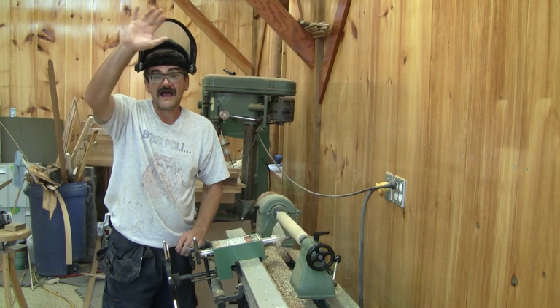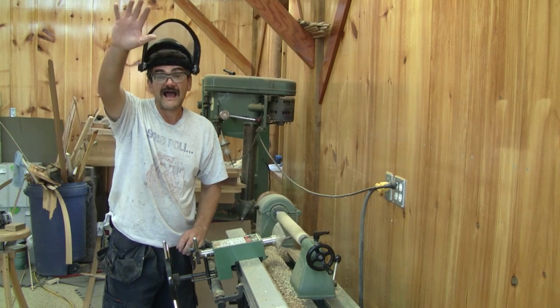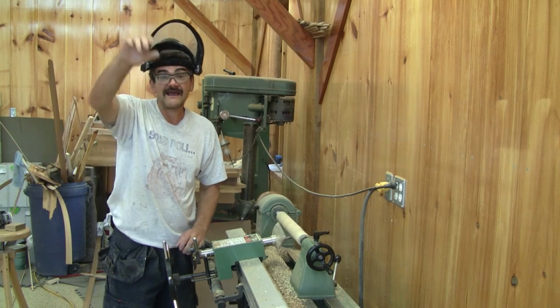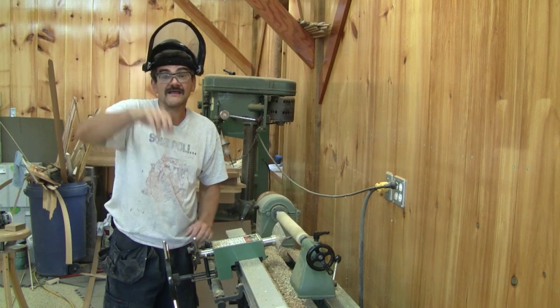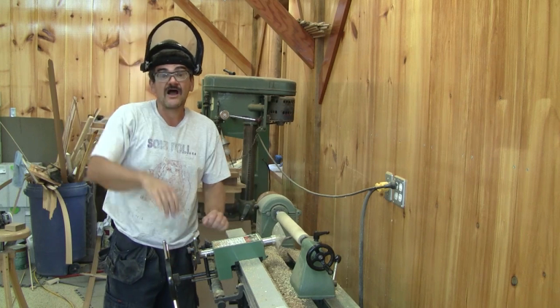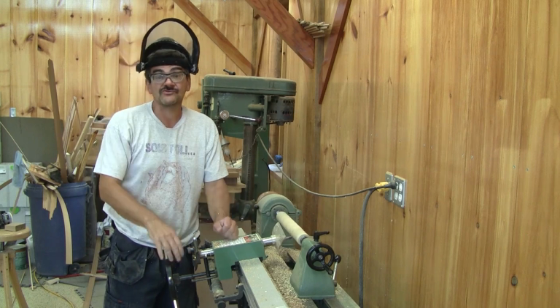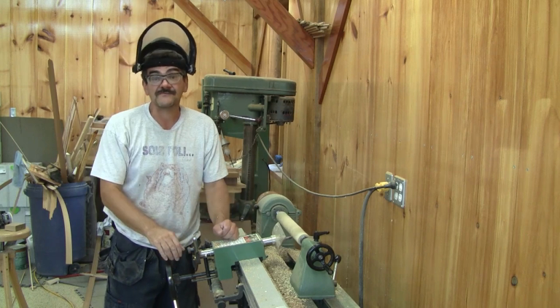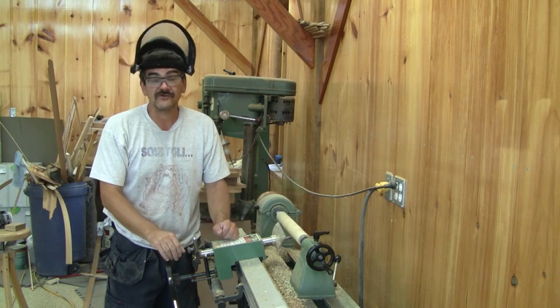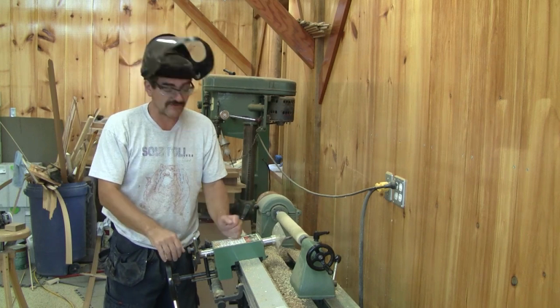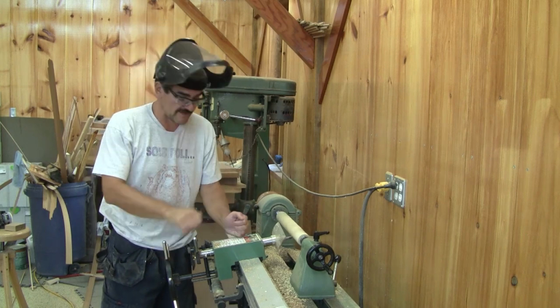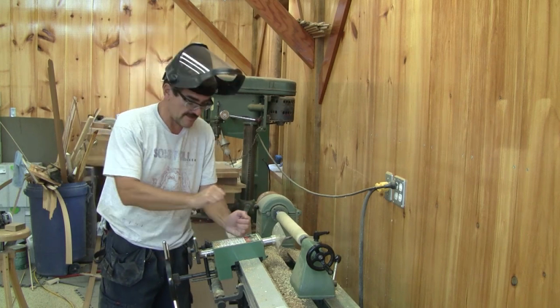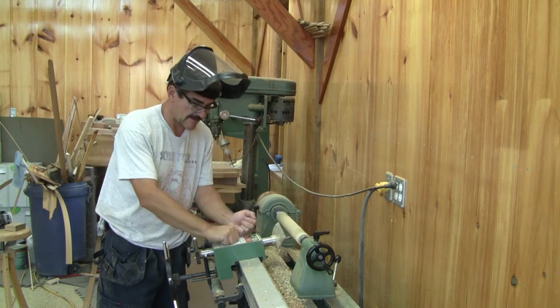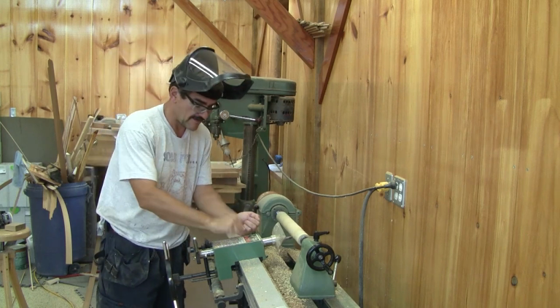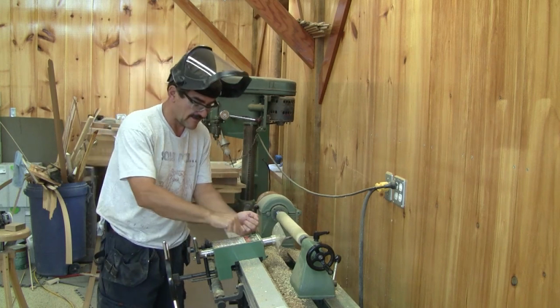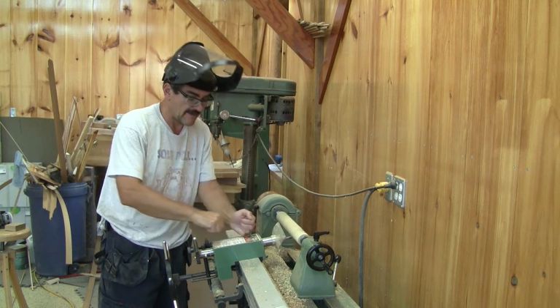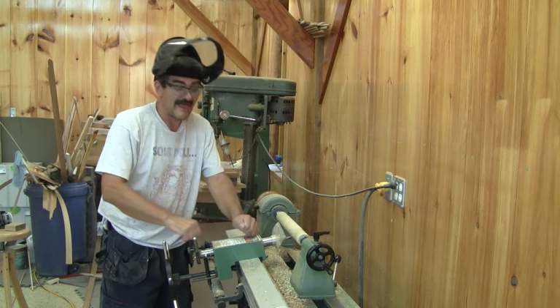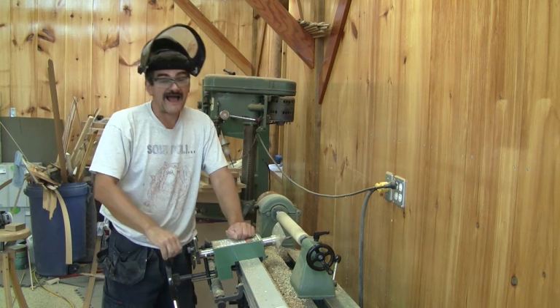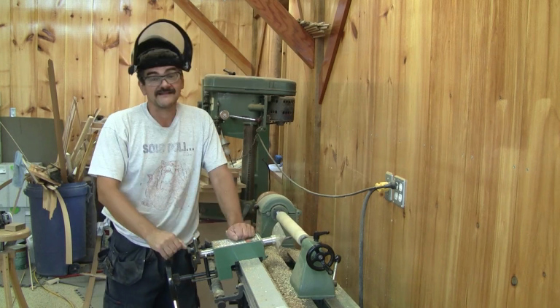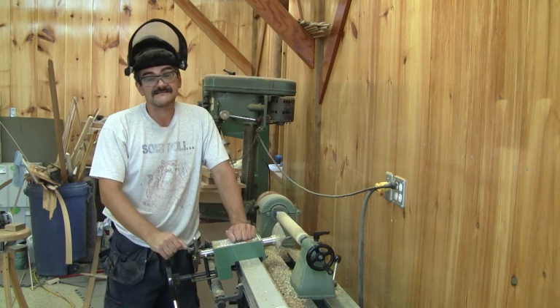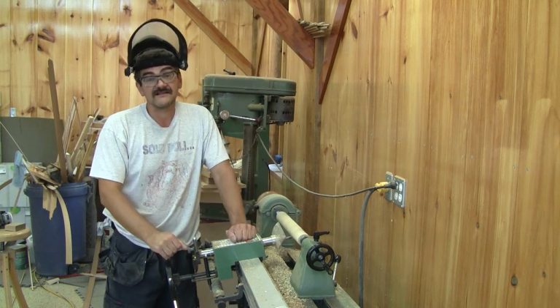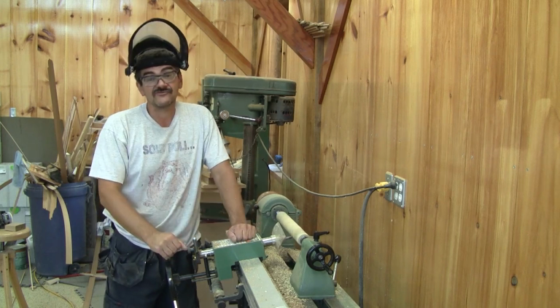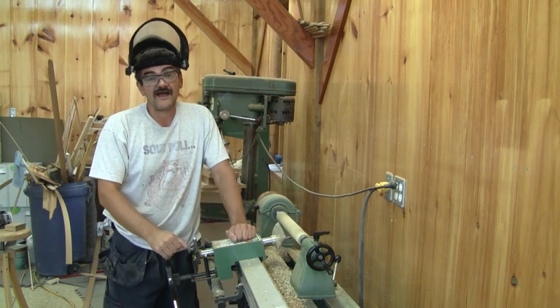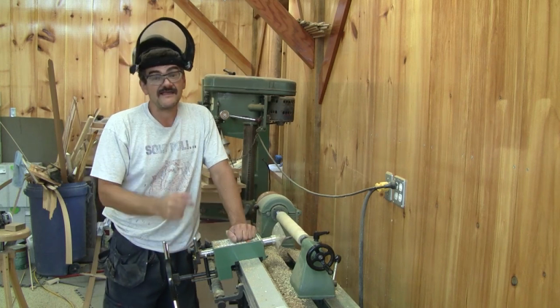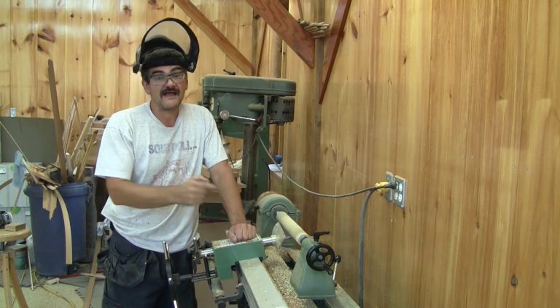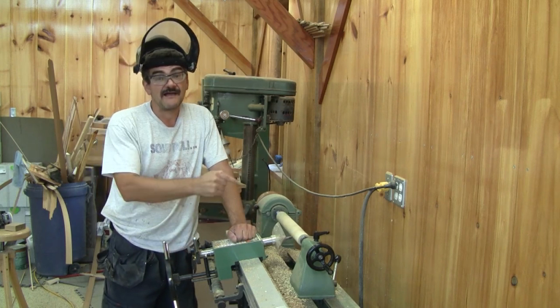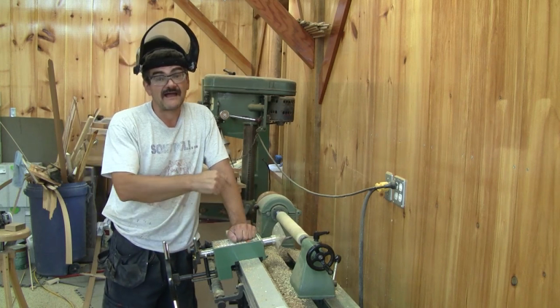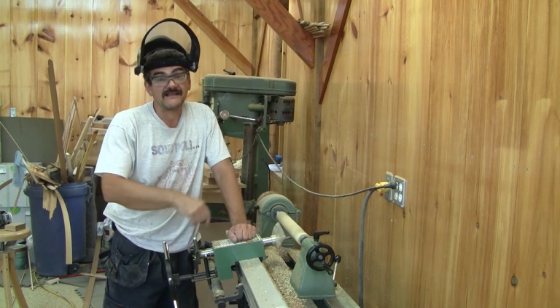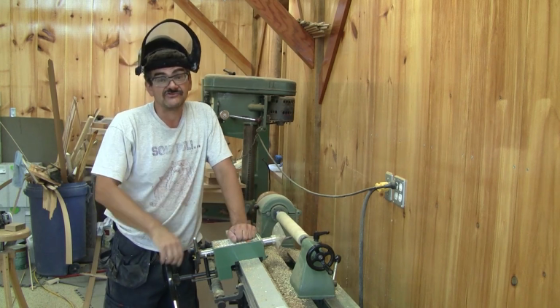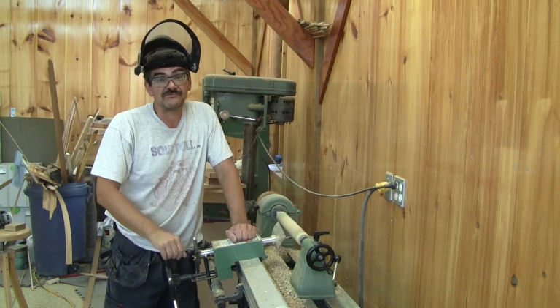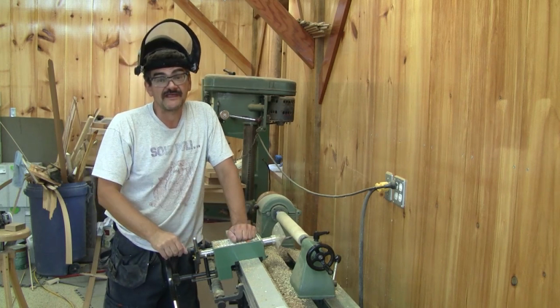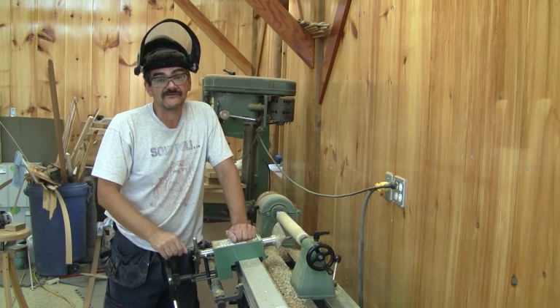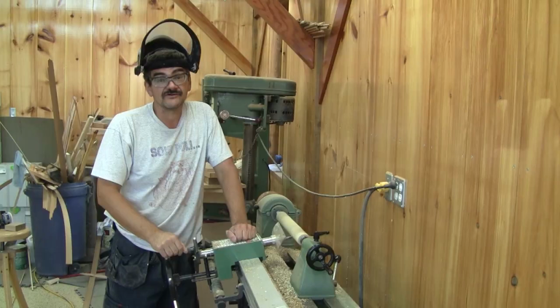Hi! On the Woodpecker today, I install and try my lathe duplicator.